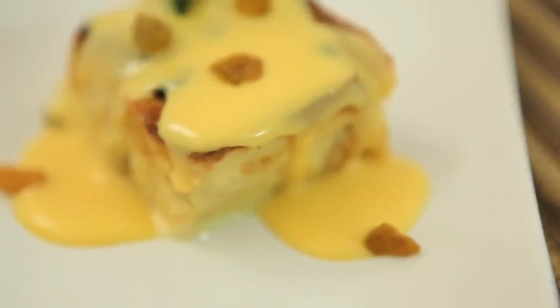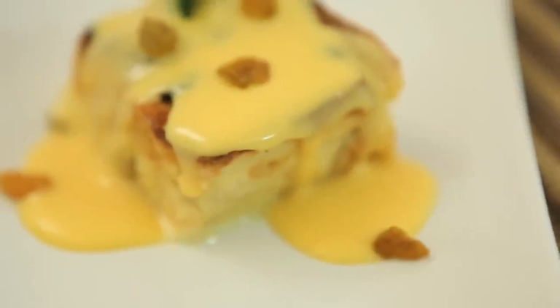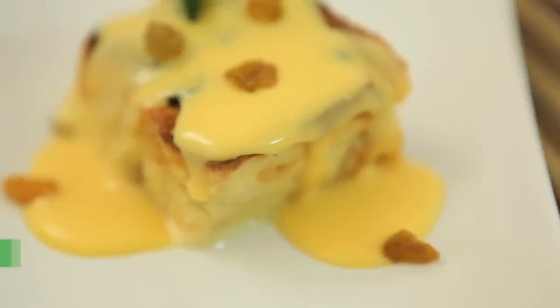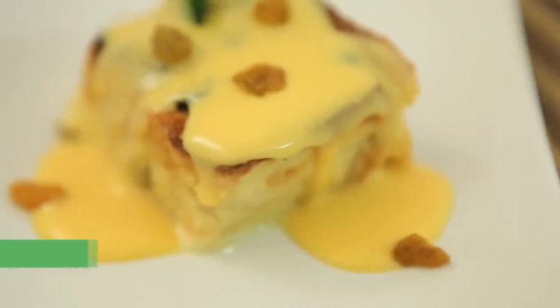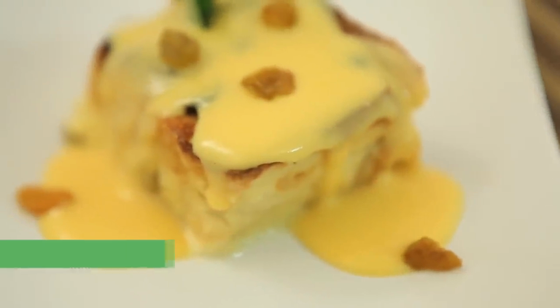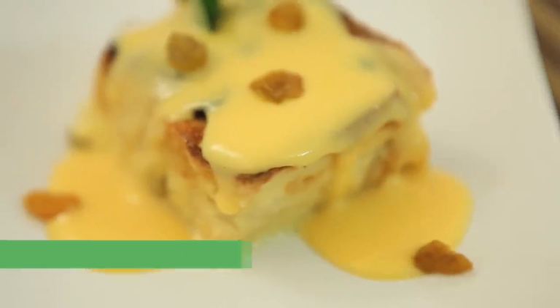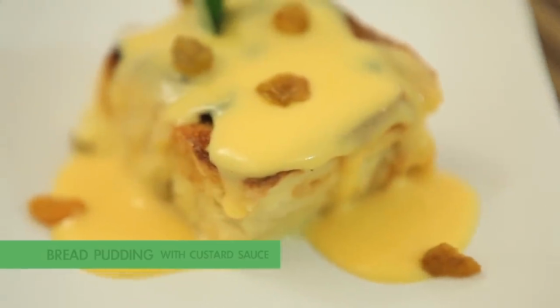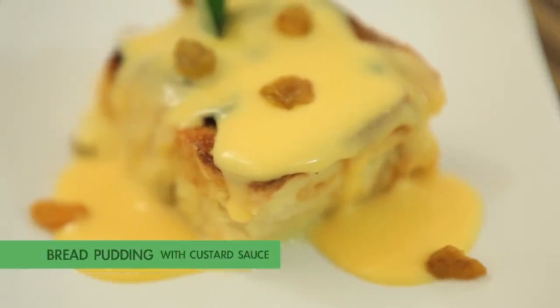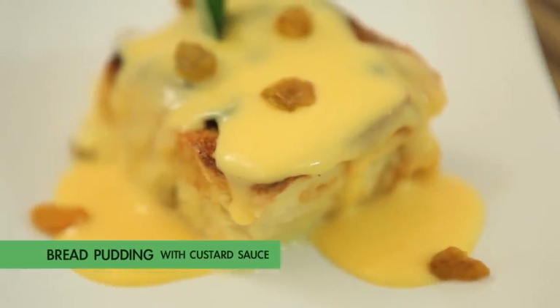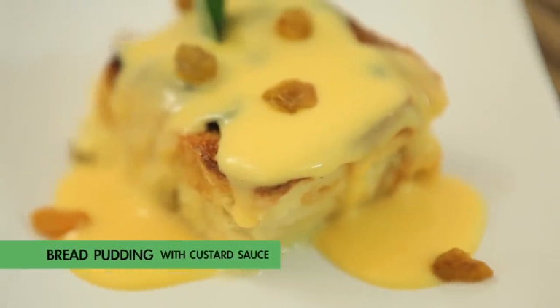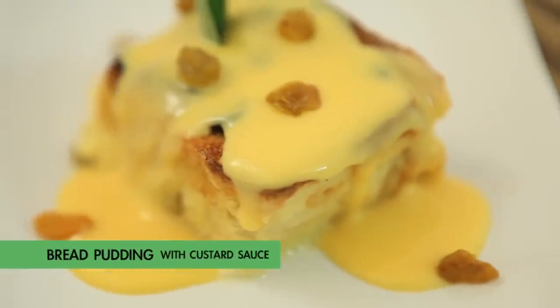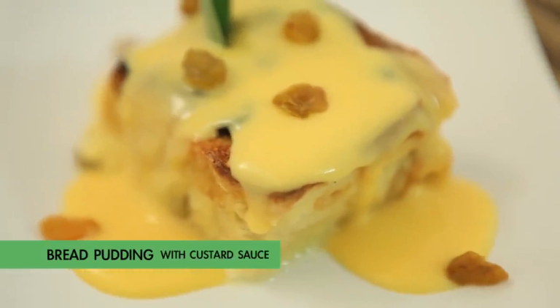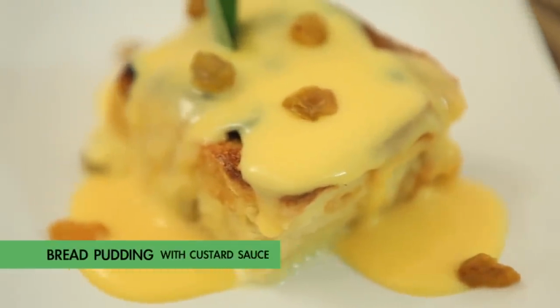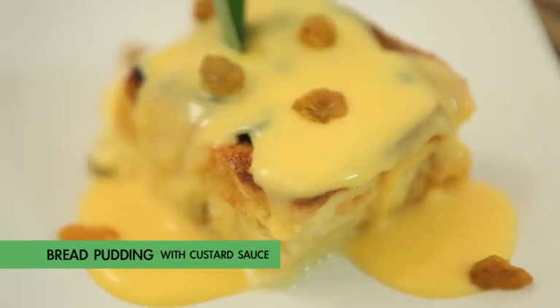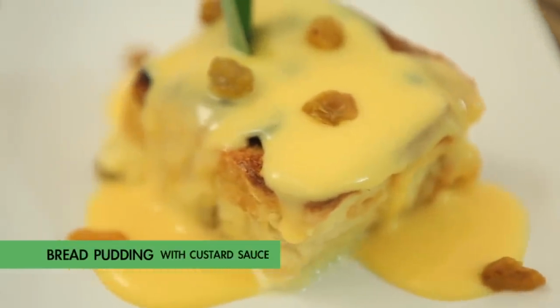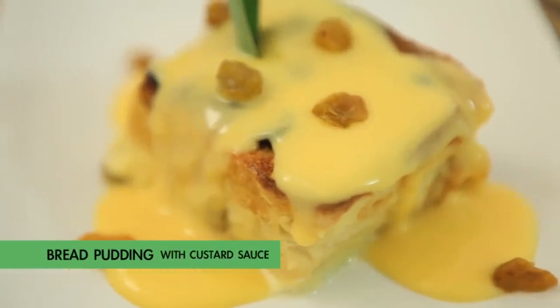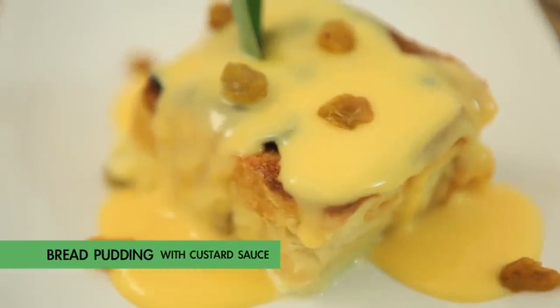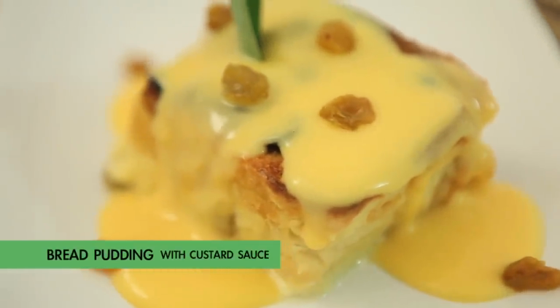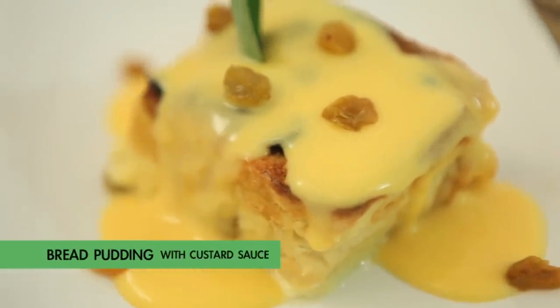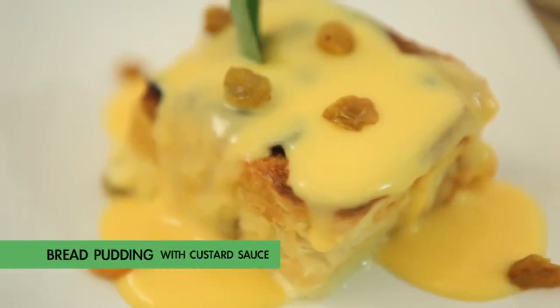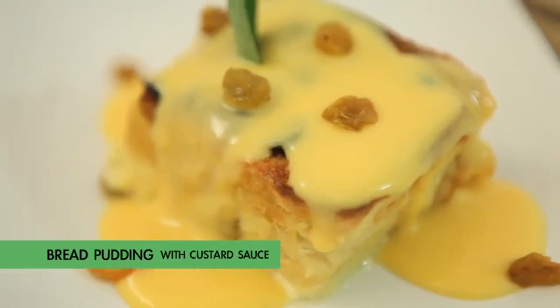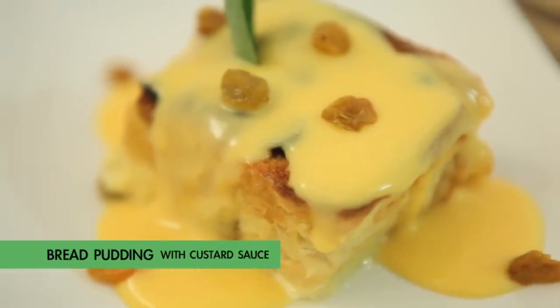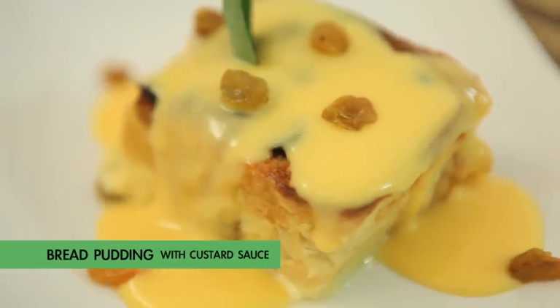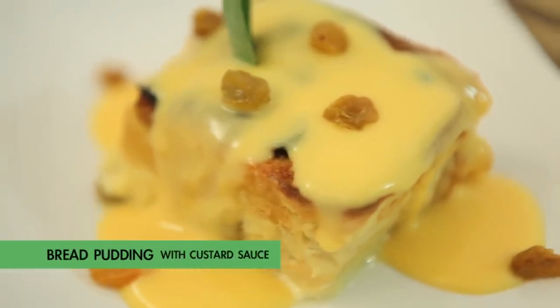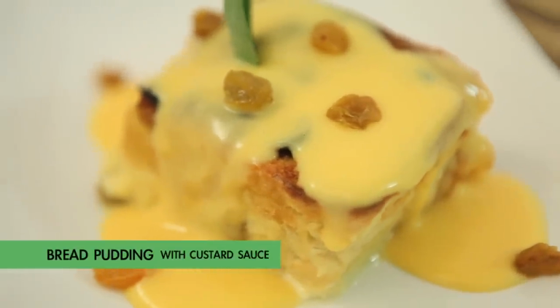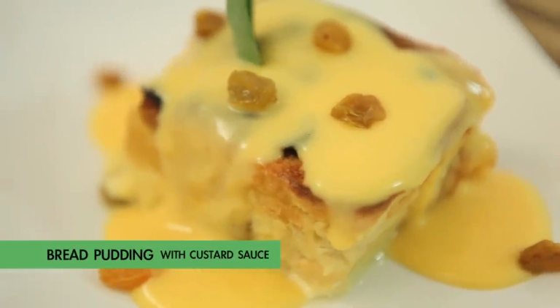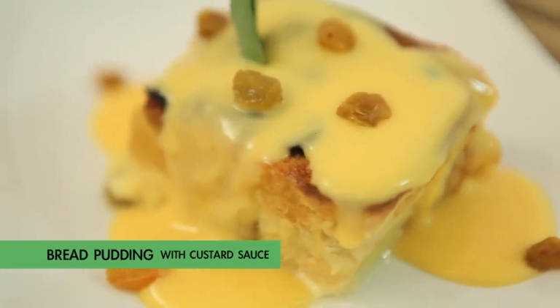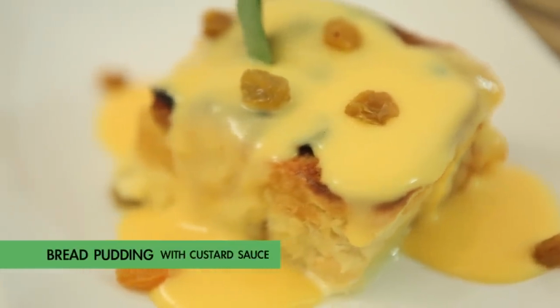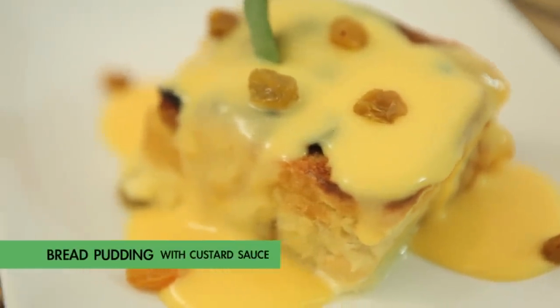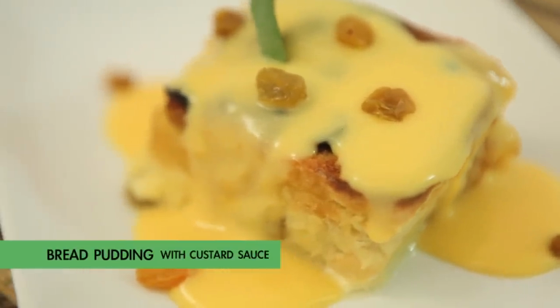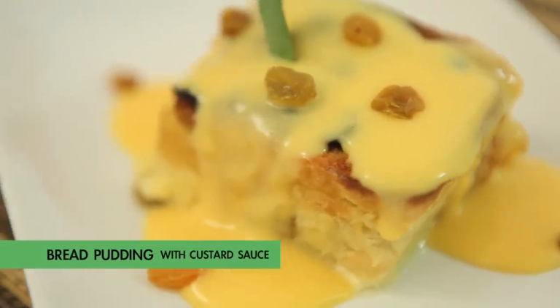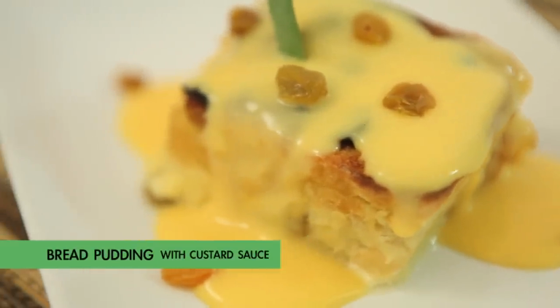Here's a recipe for making bread pudding with custard sauce. Serves 4 people.